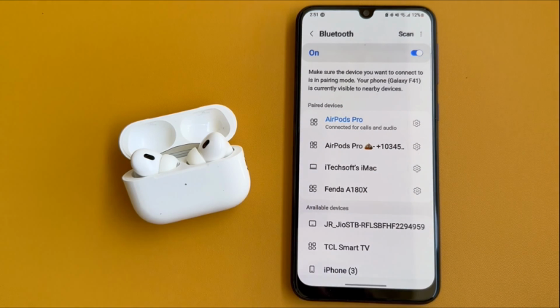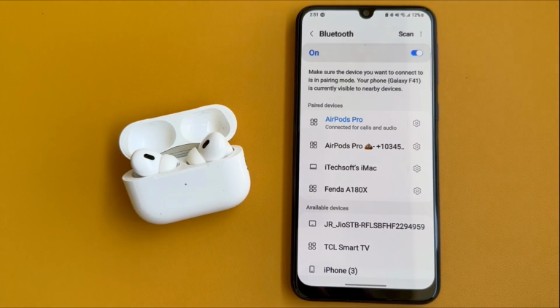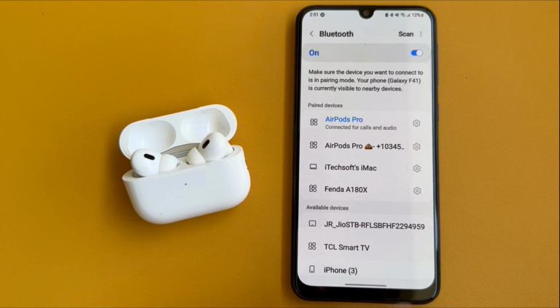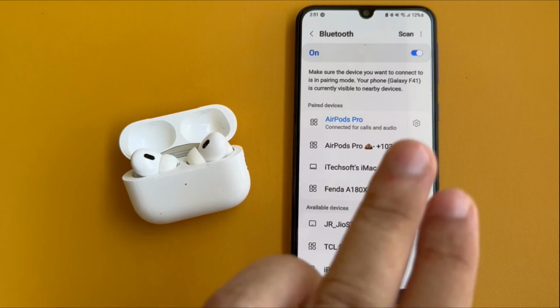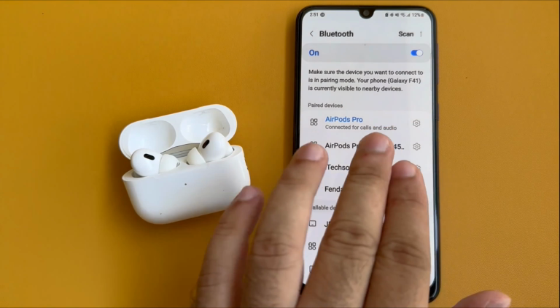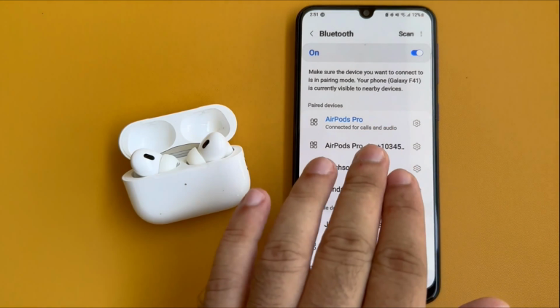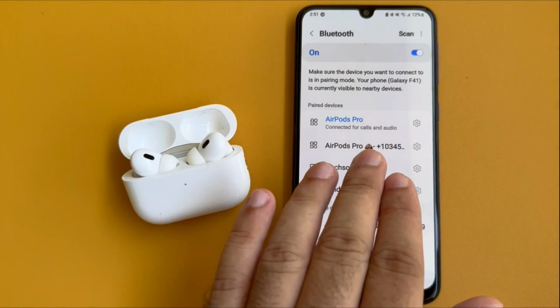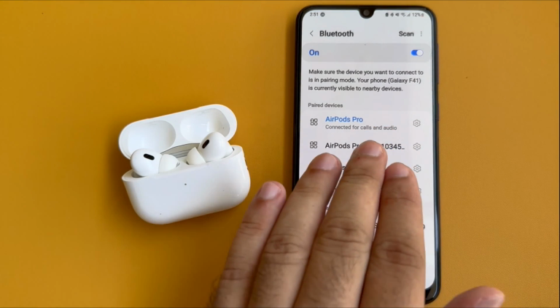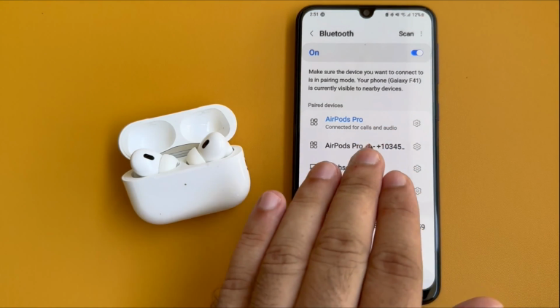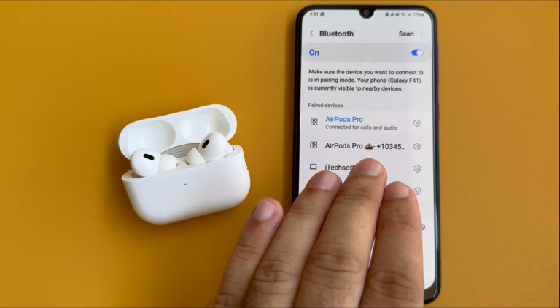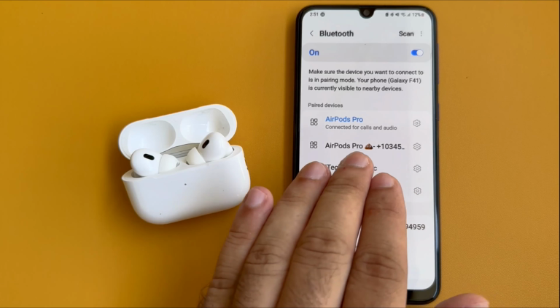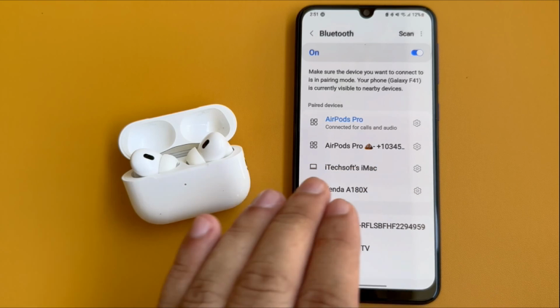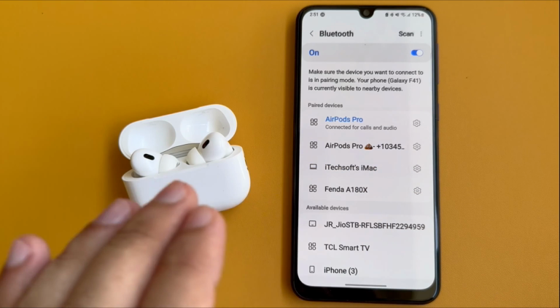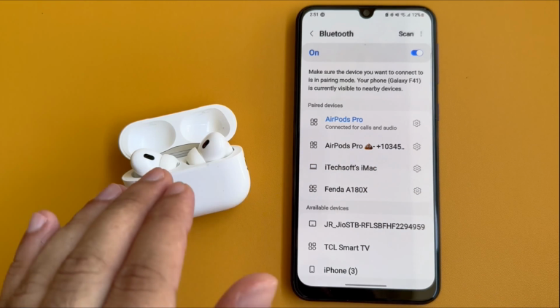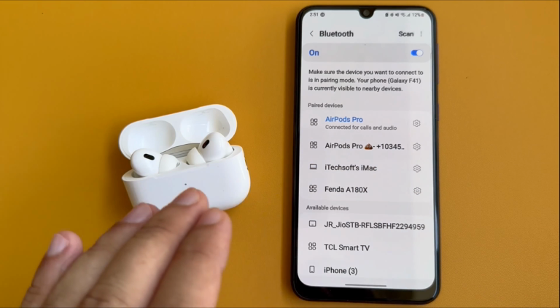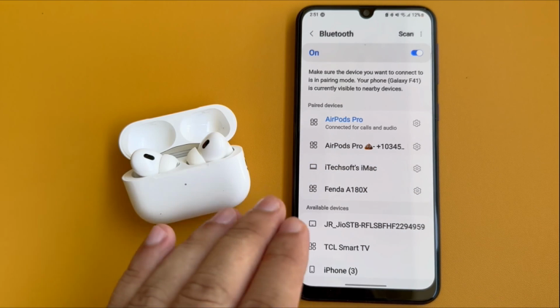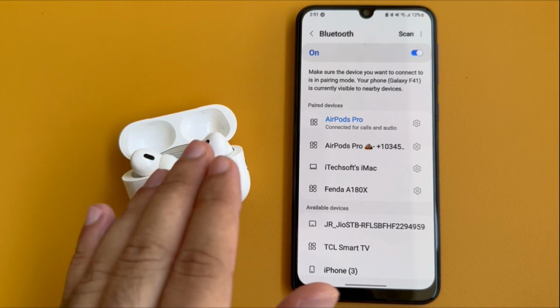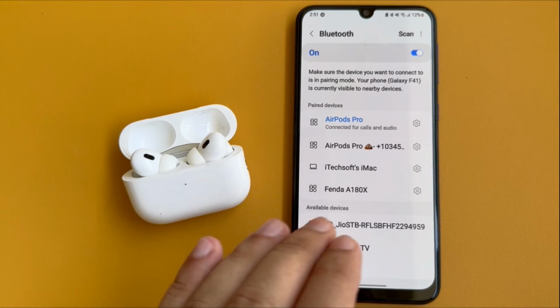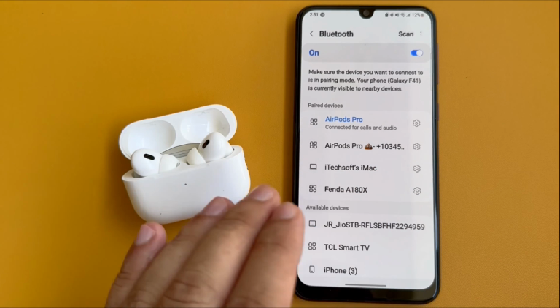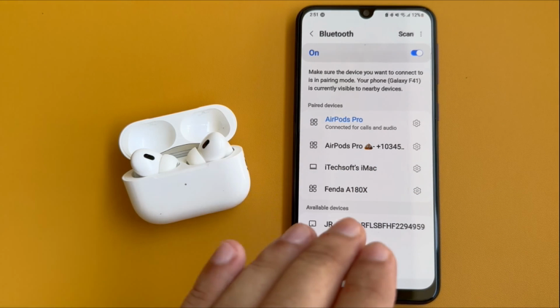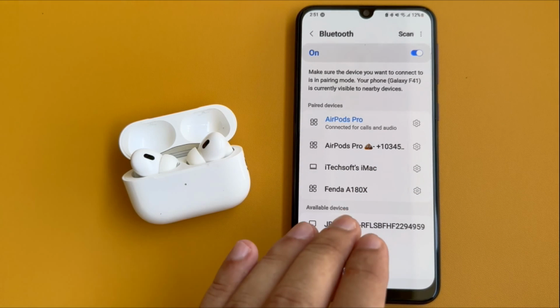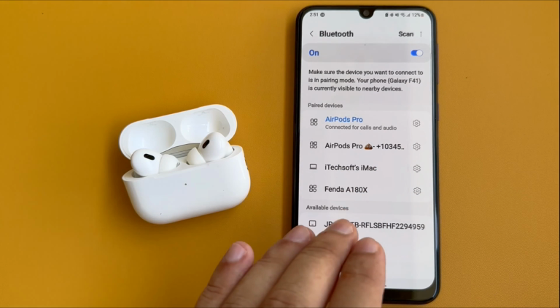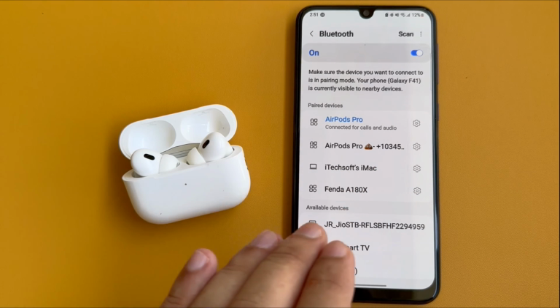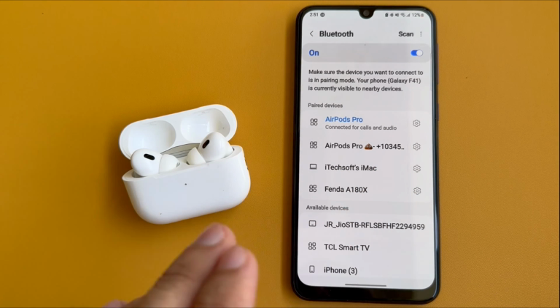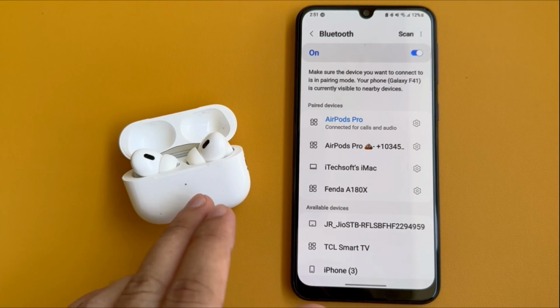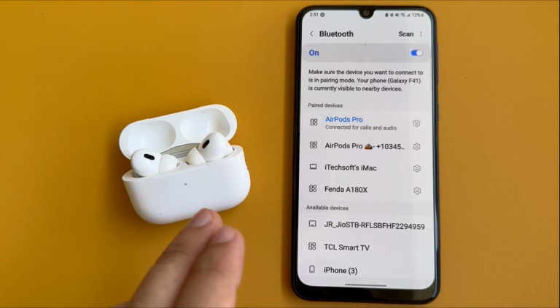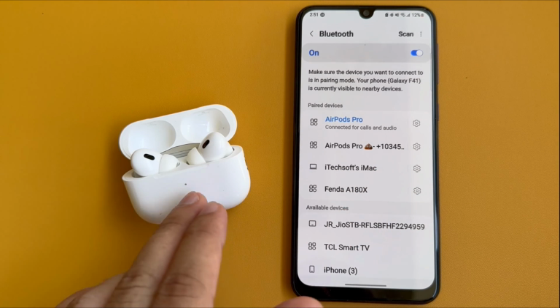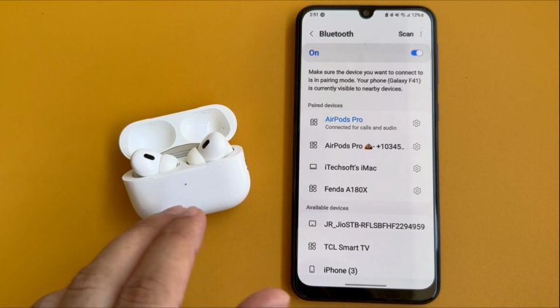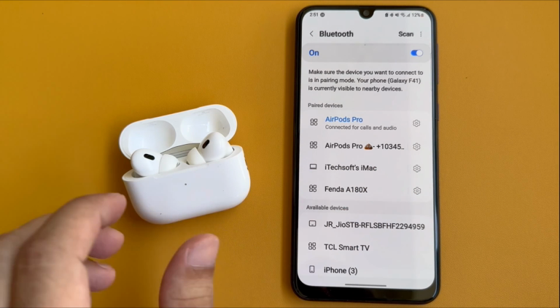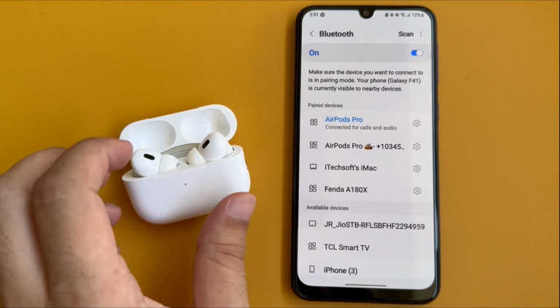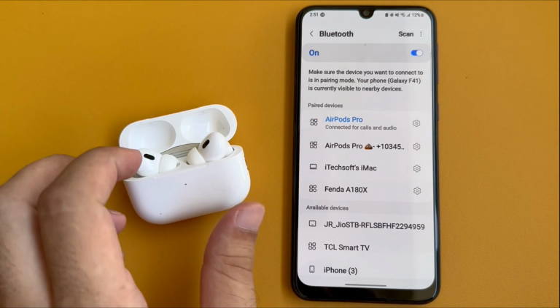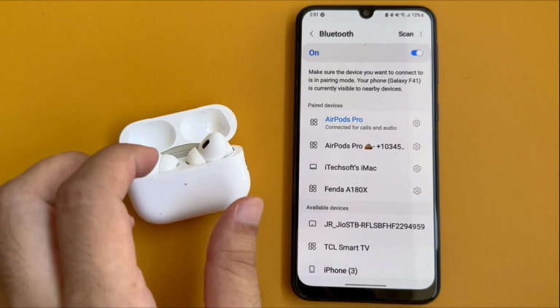If your AirPods are not working correctly for some apps and you're getting trouble with audio playing, then you have to reset your AirPods to fix the issues.